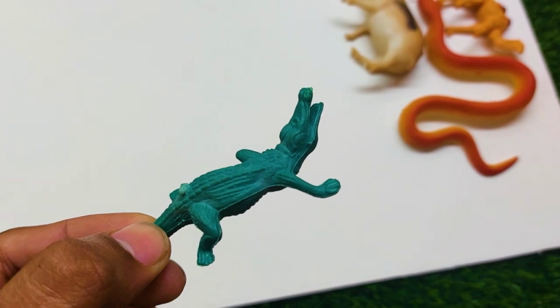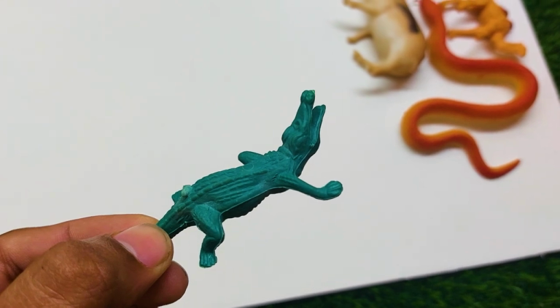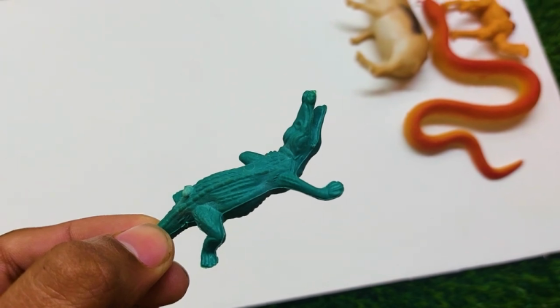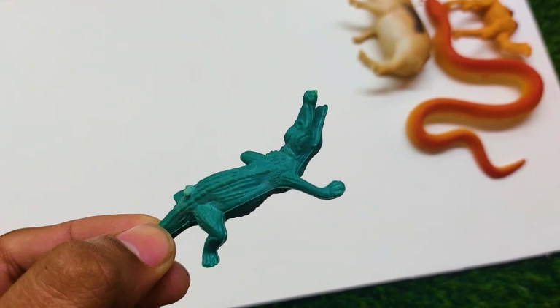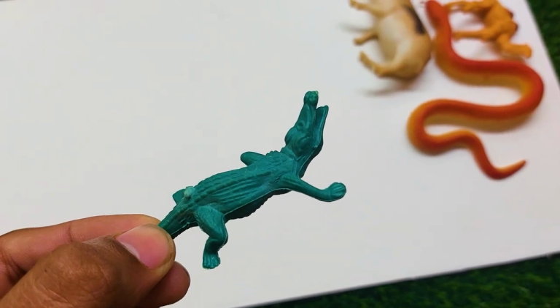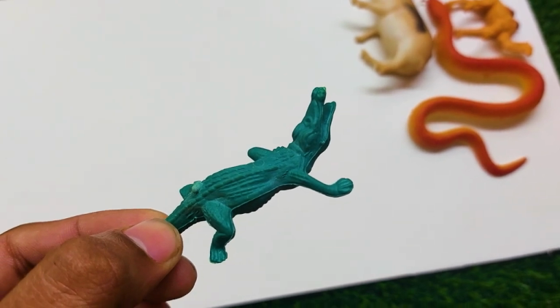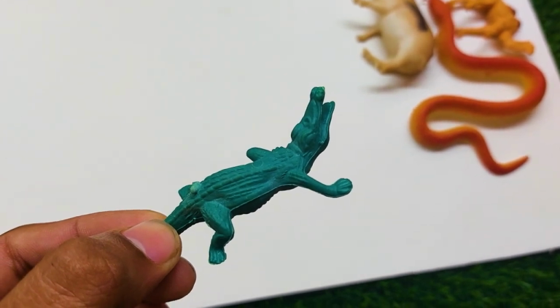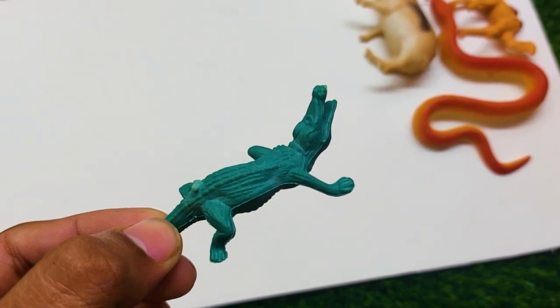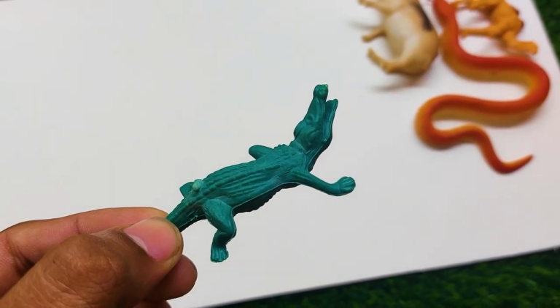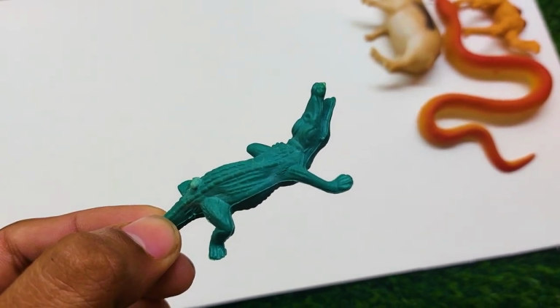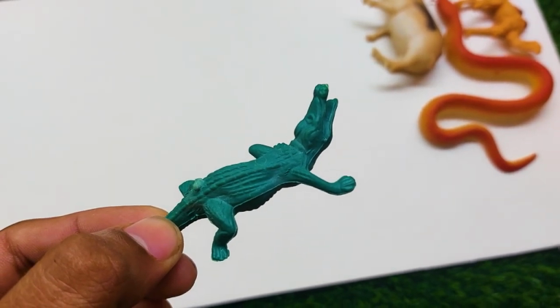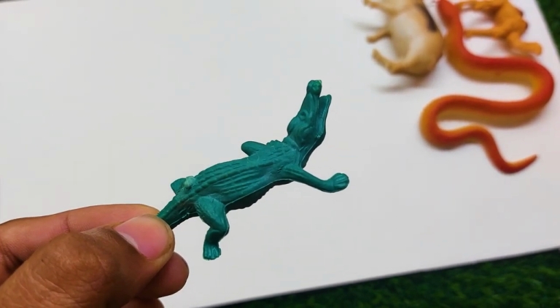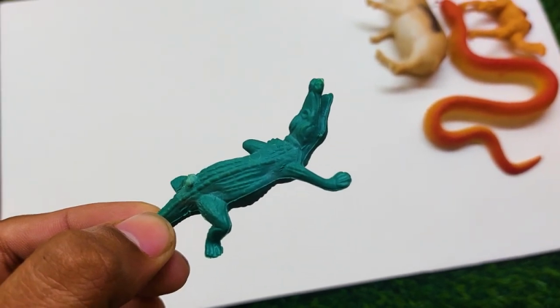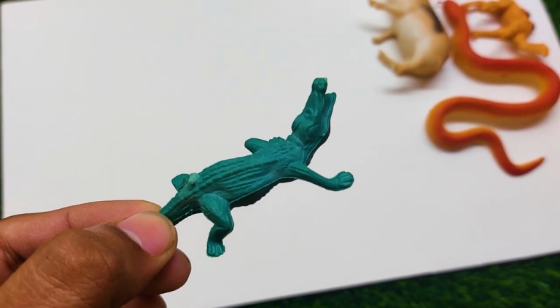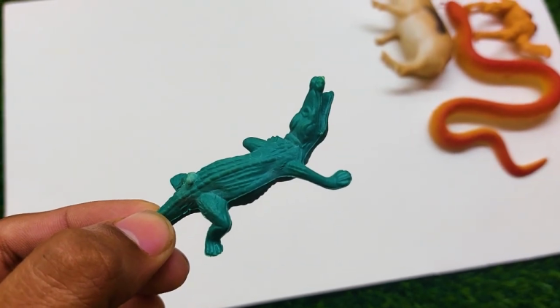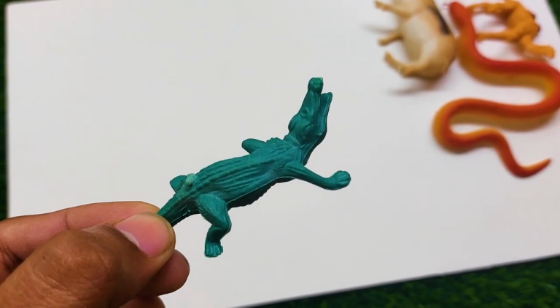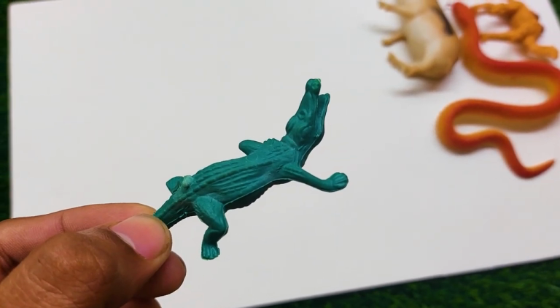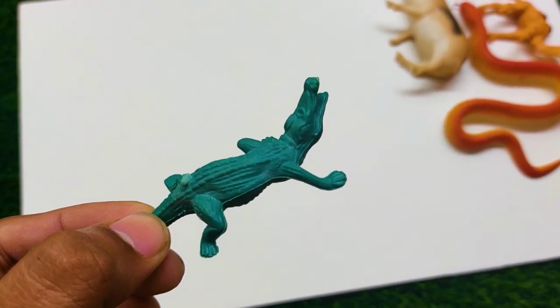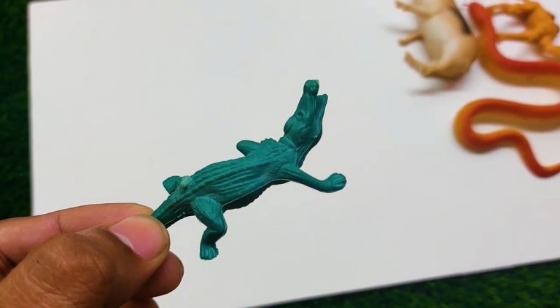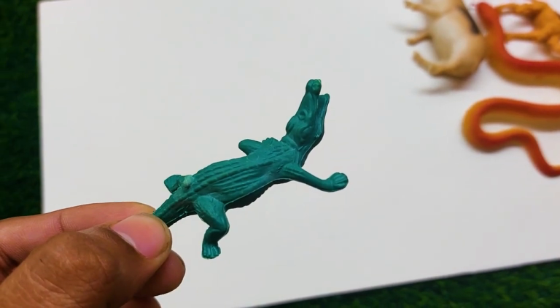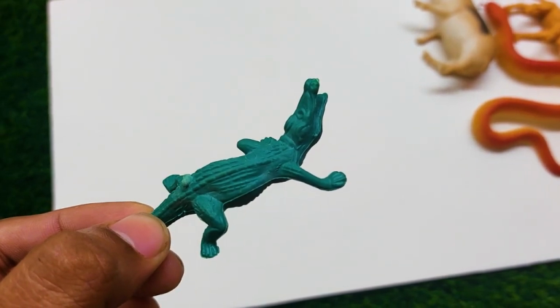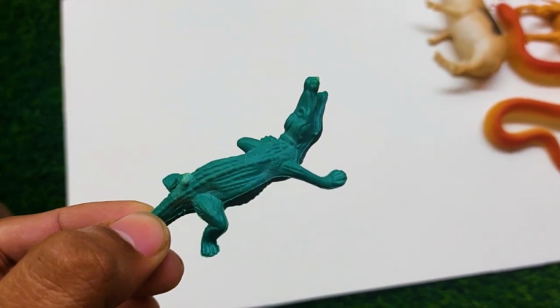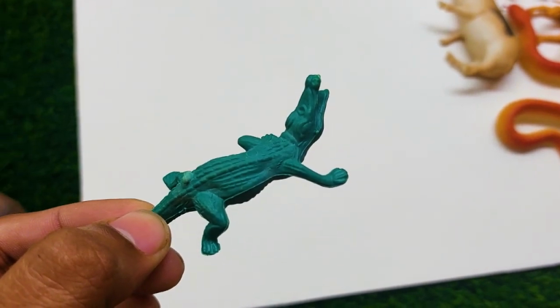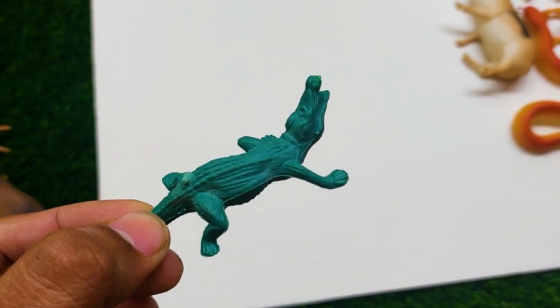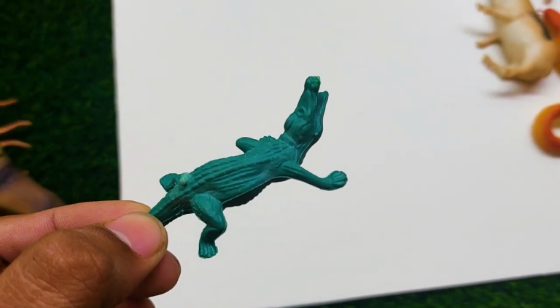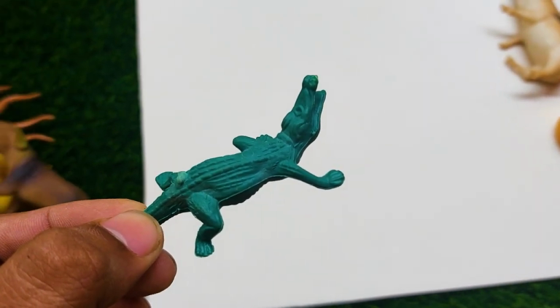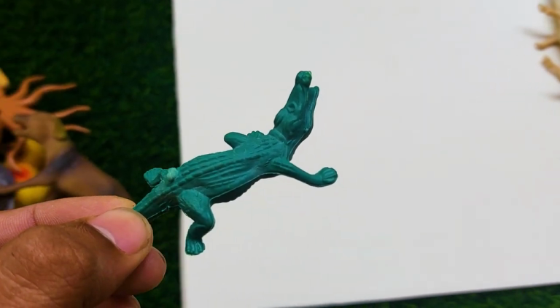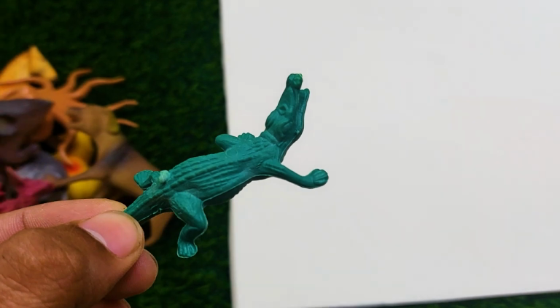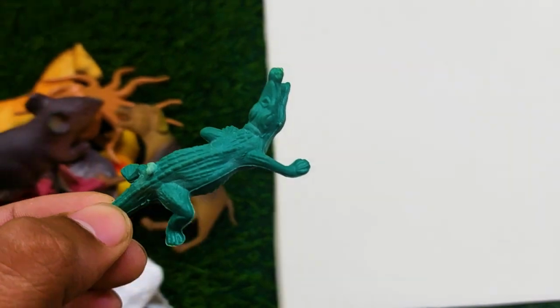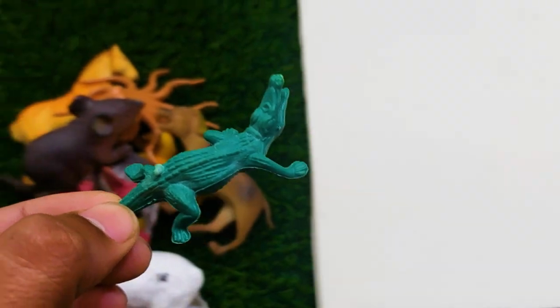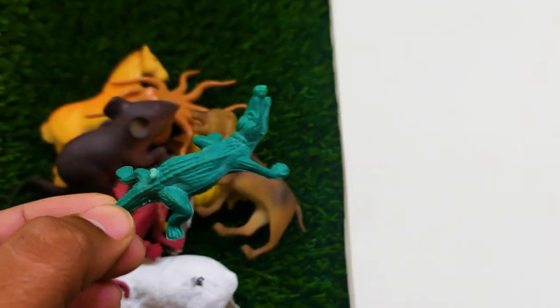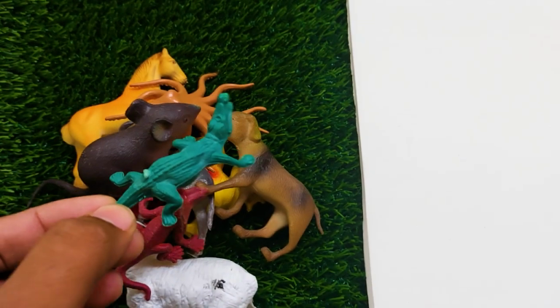This is an alligator! I am collecting this alligator also outside here.